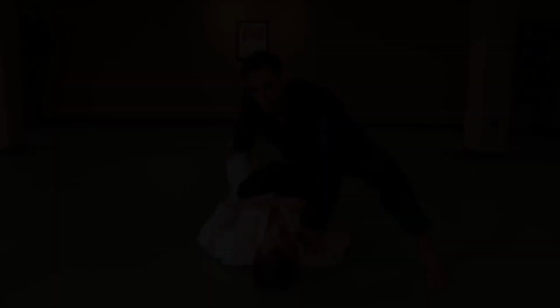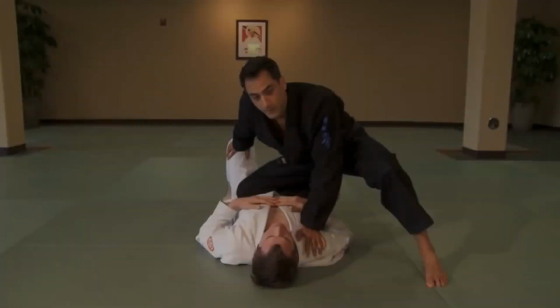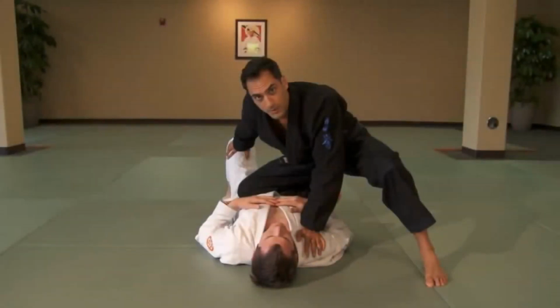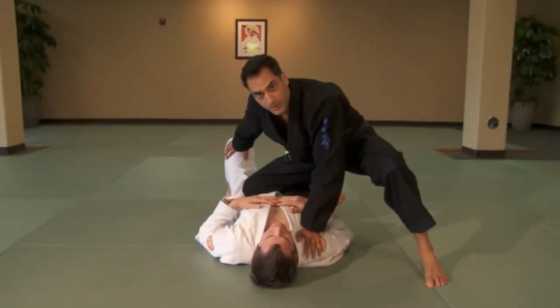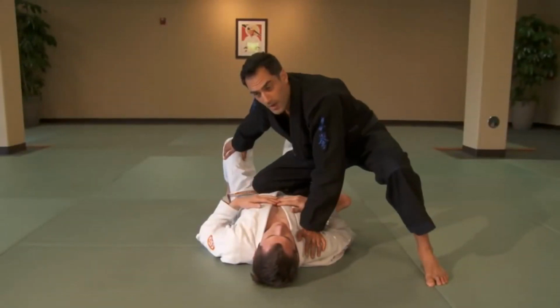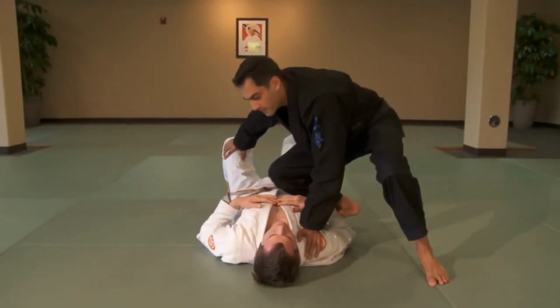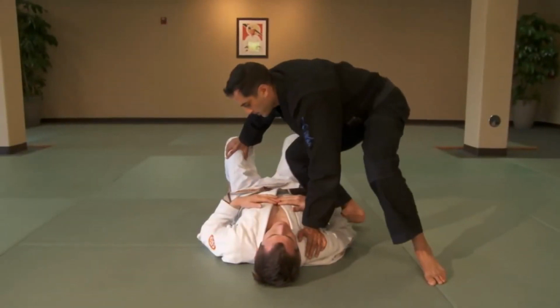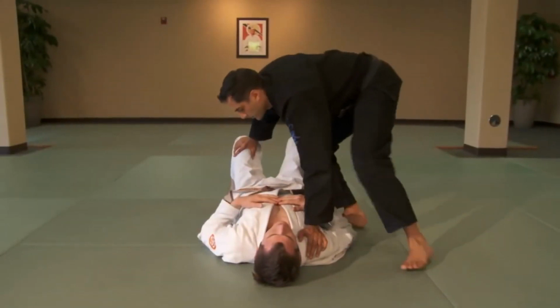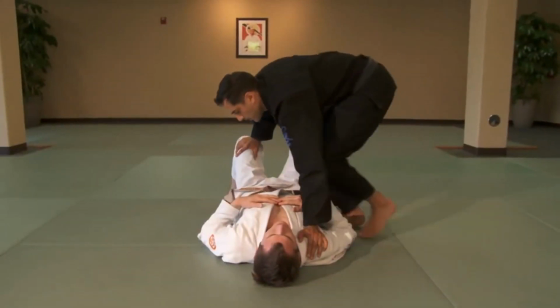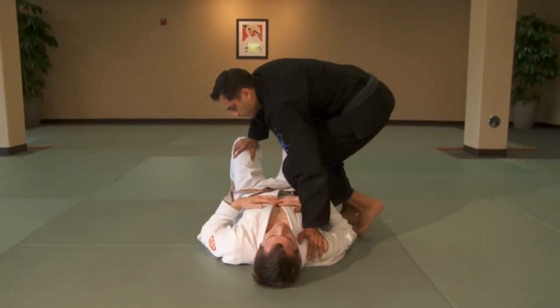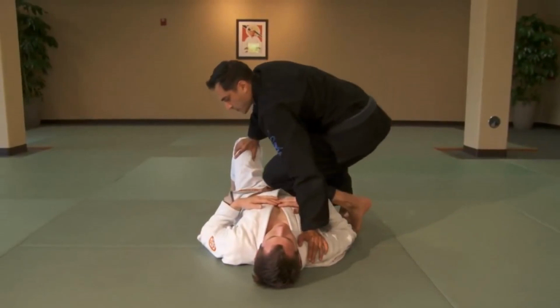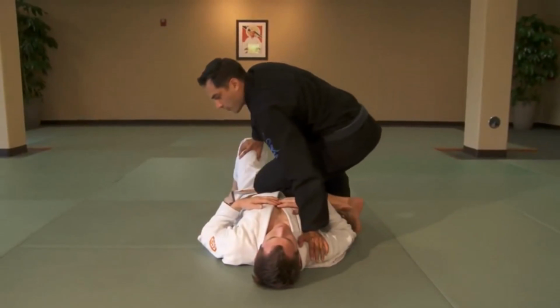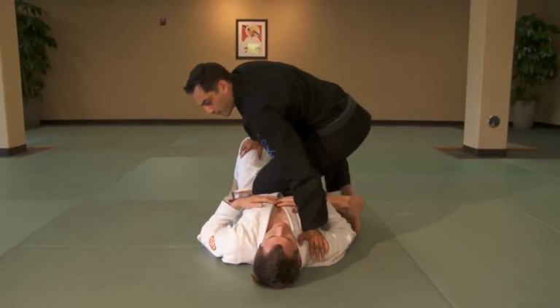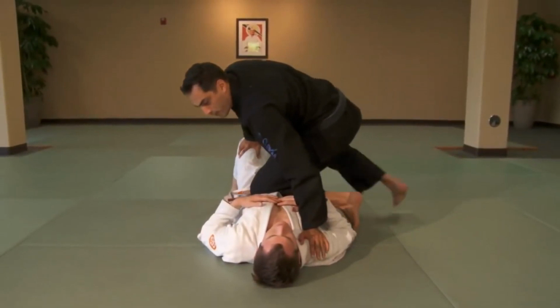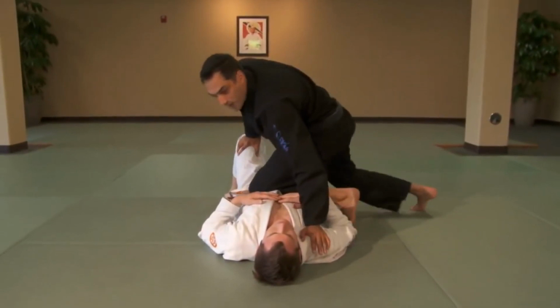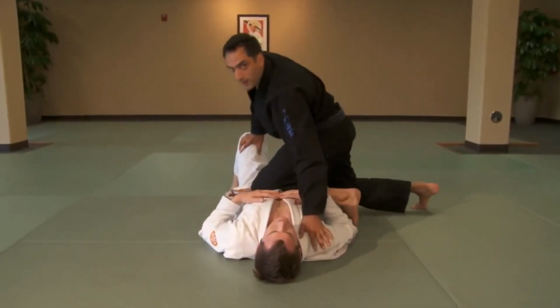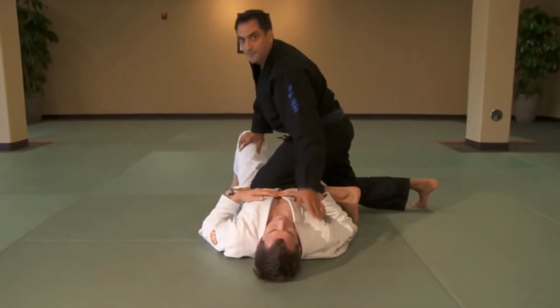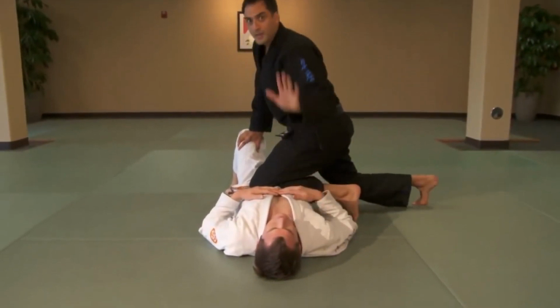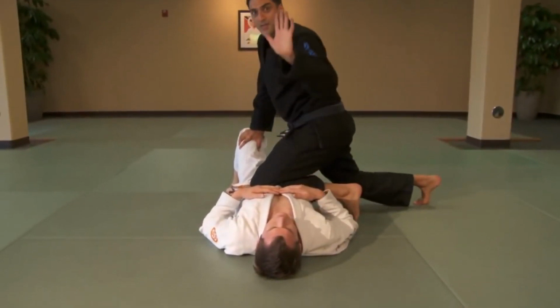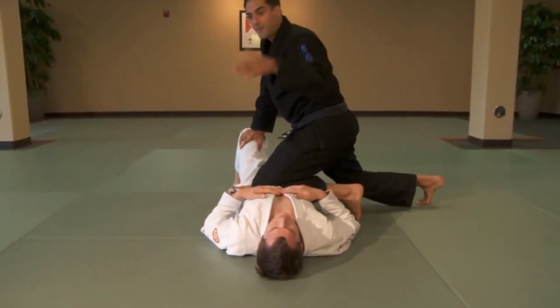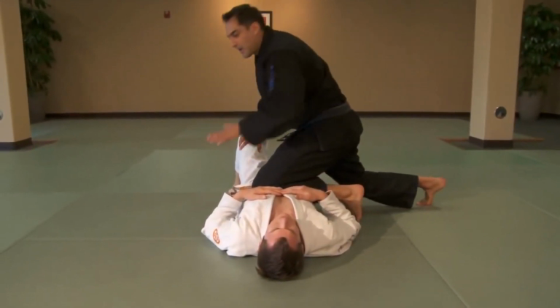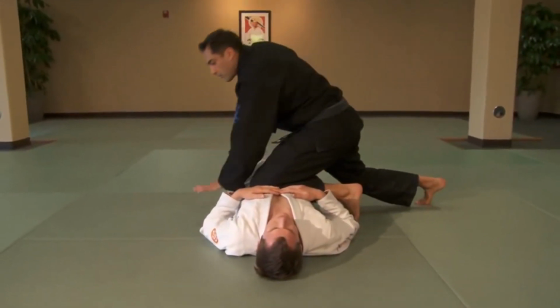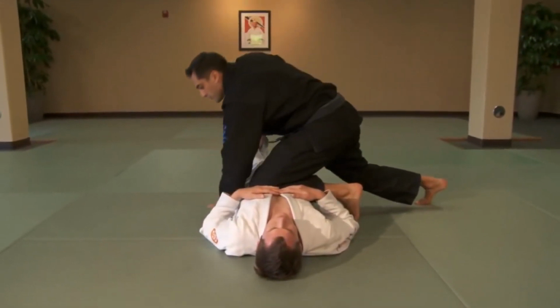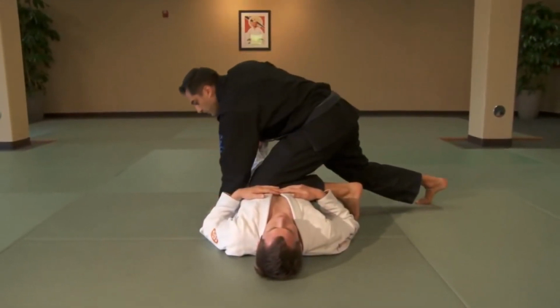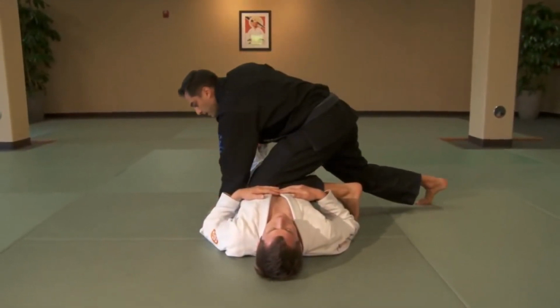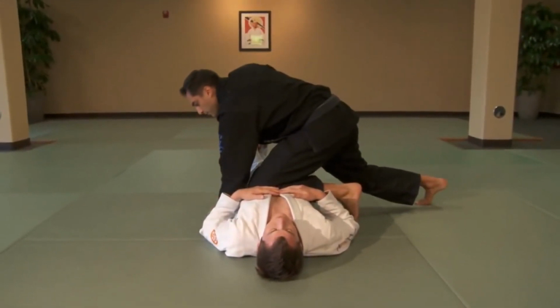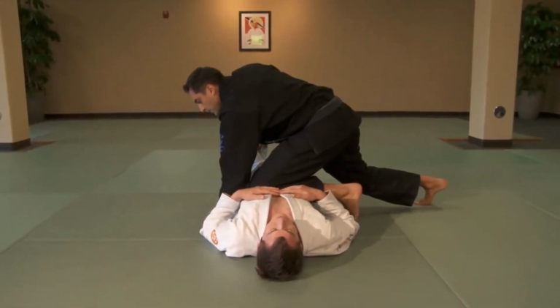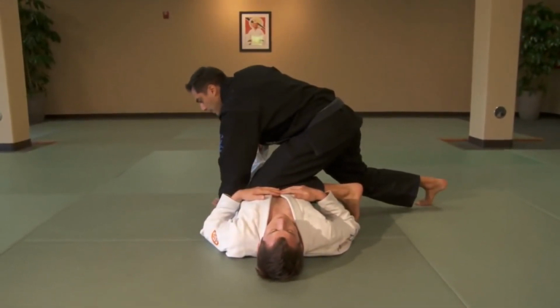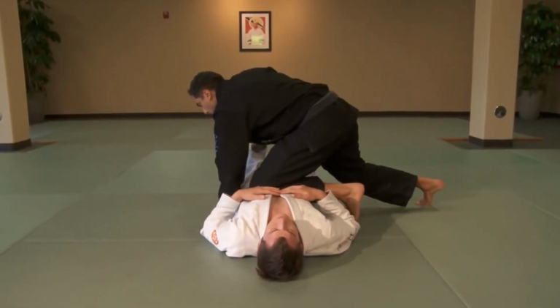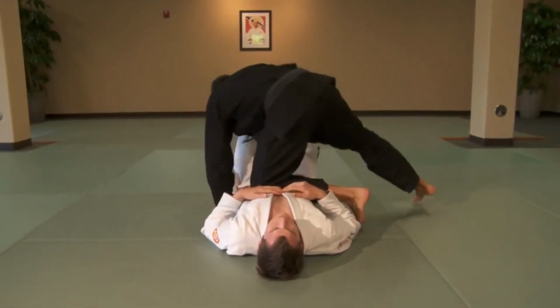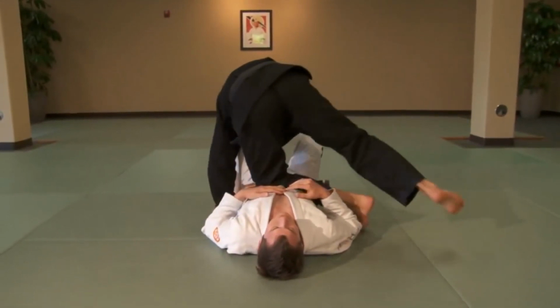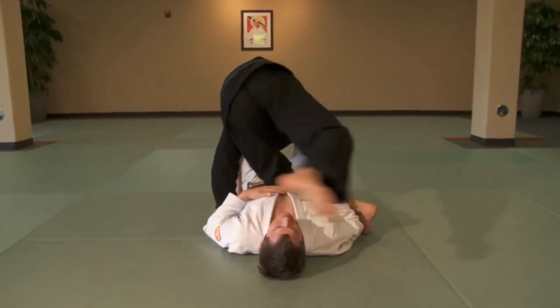Take the top knee, position it over the belt line, top hand goes near the hip, back step.